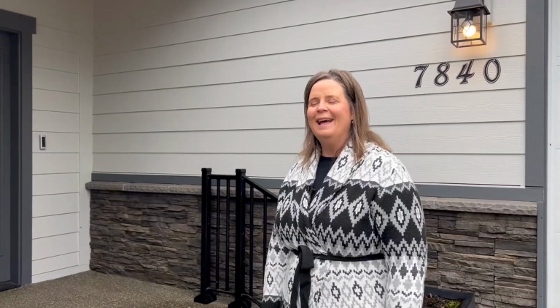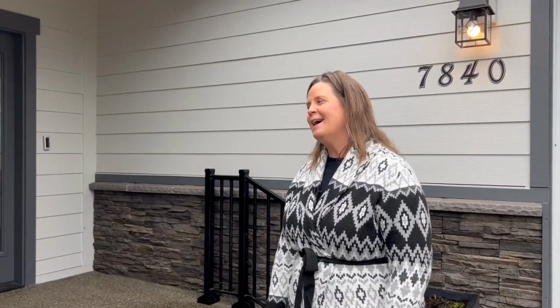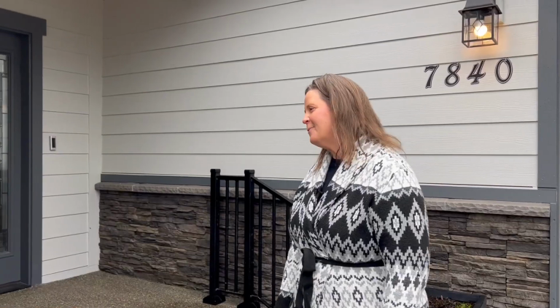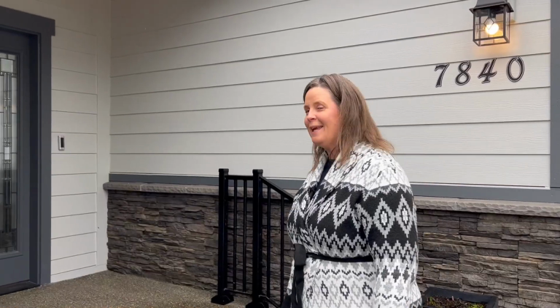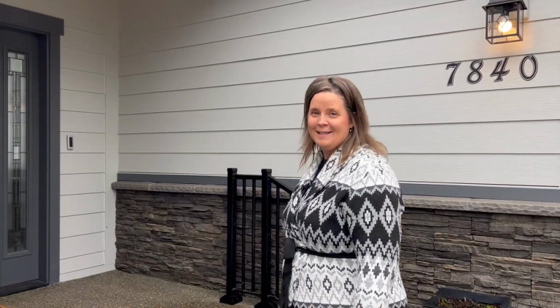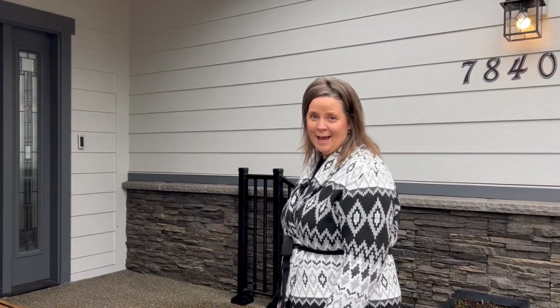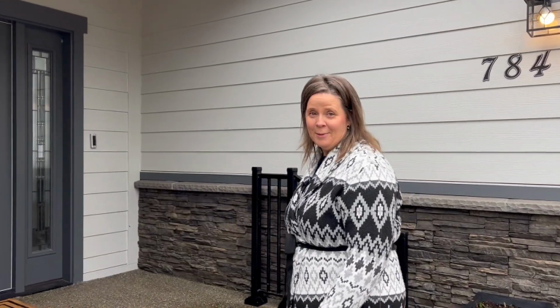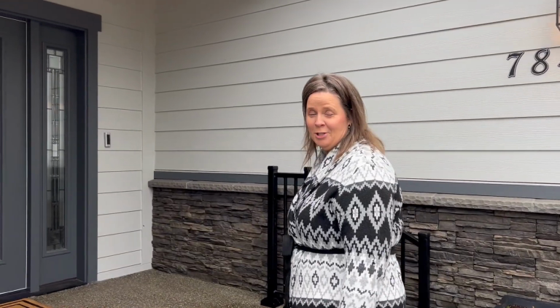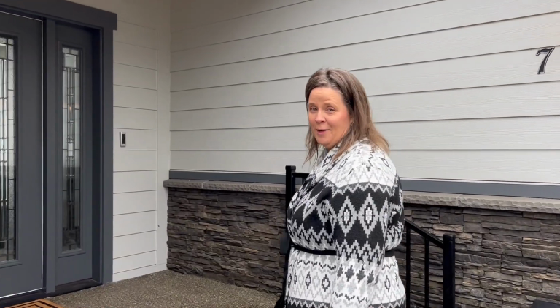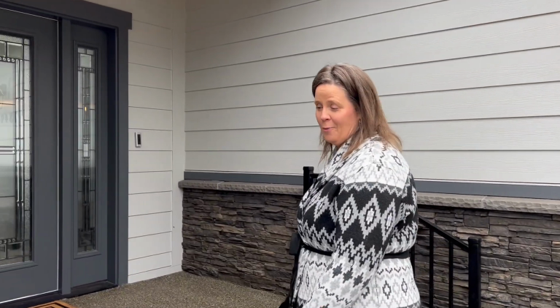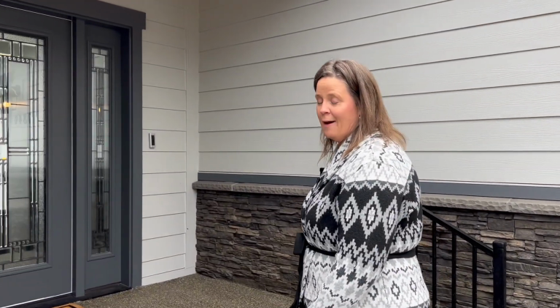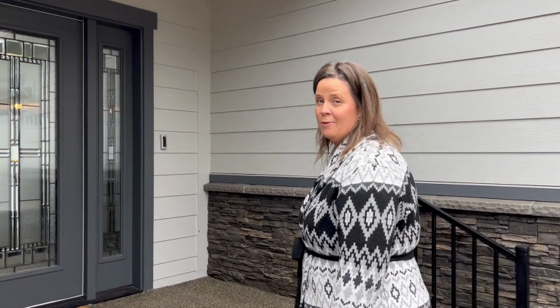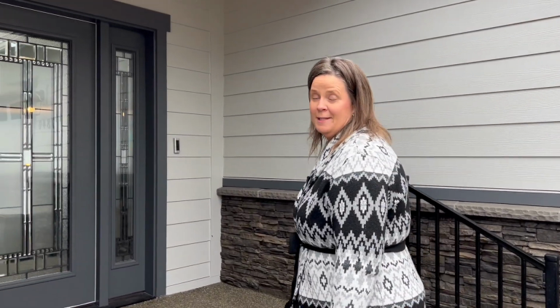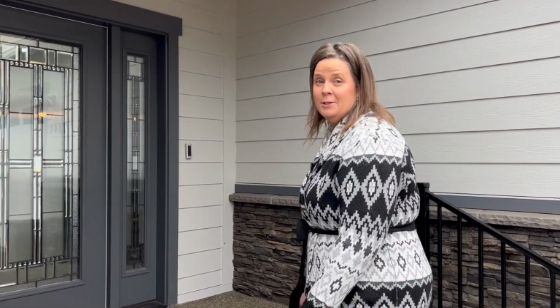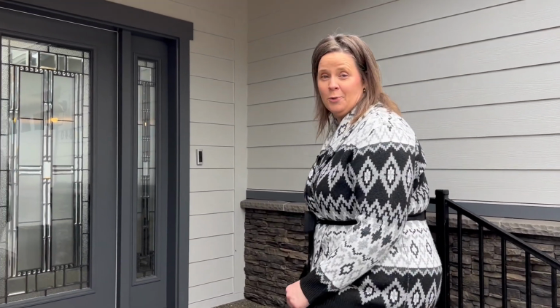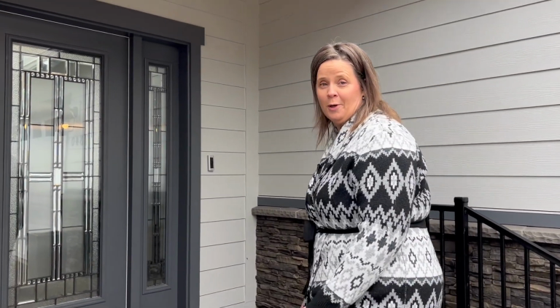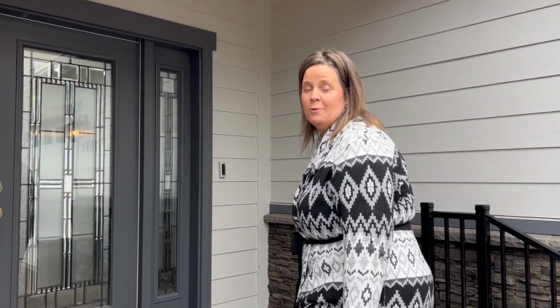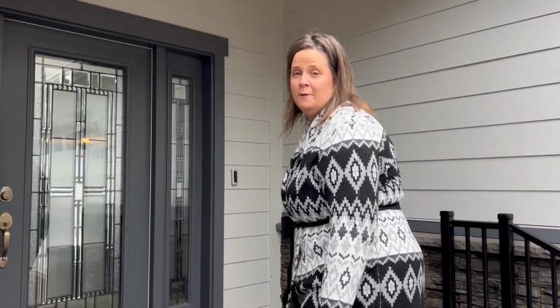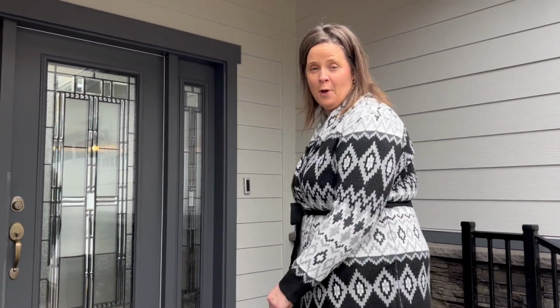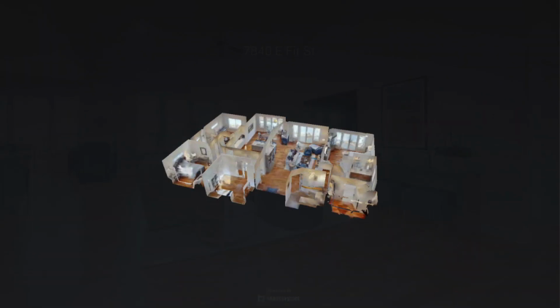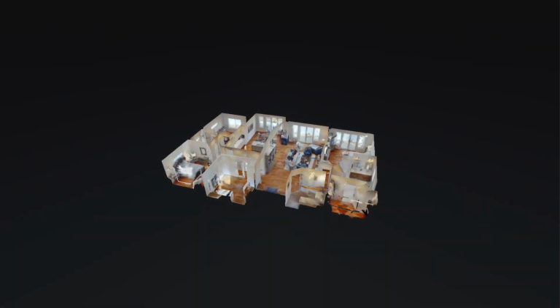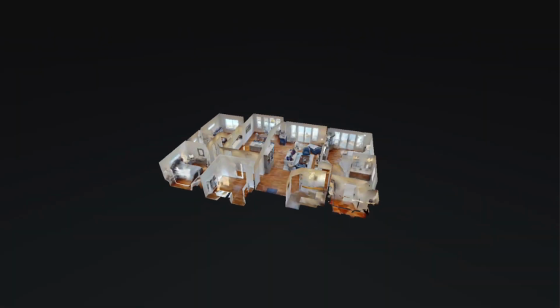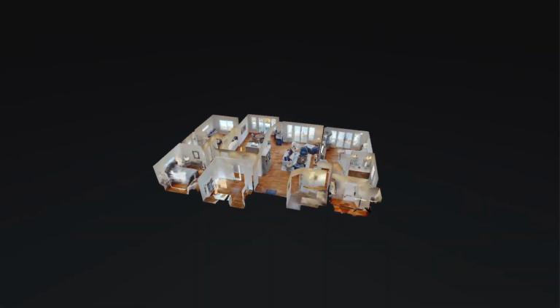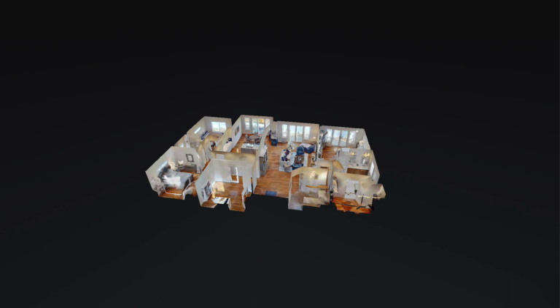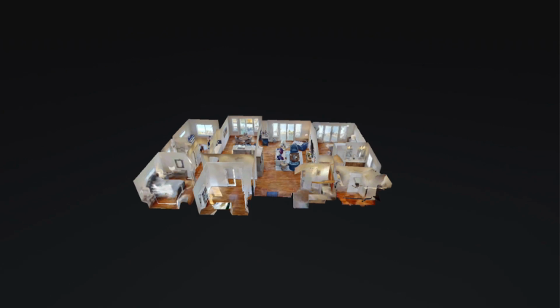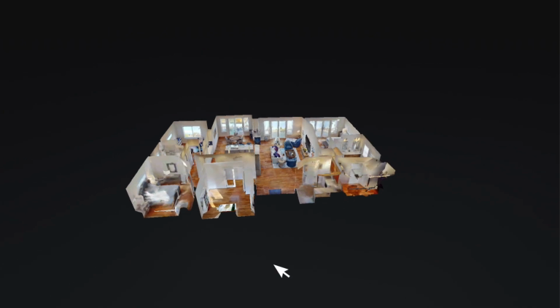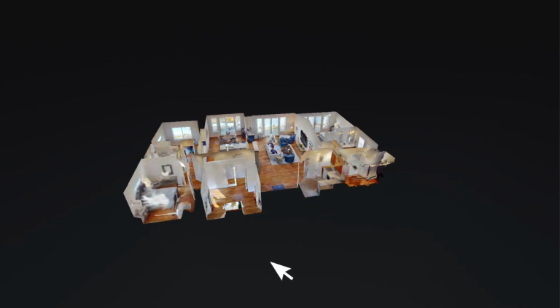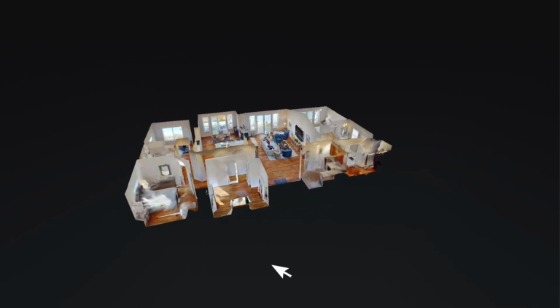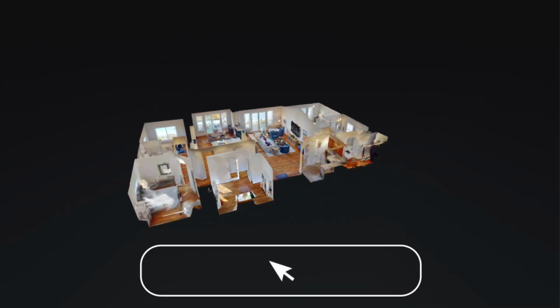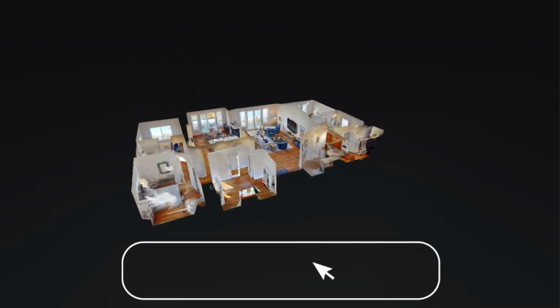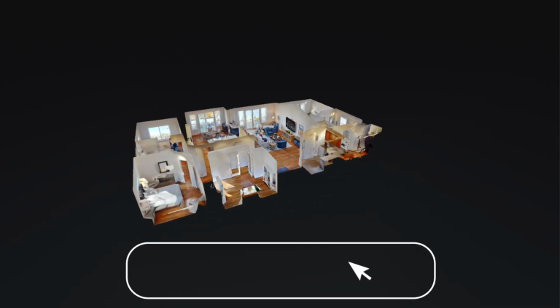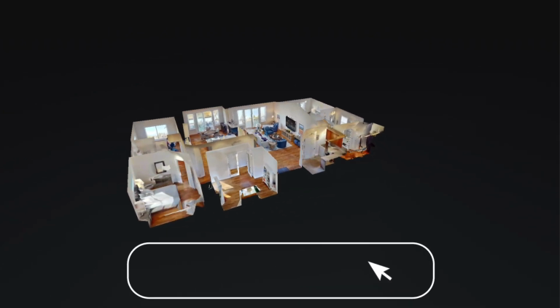As we're walking inside, I want to share with you, we have a 360 tour where you can view the home at your own pace. Just look for the link in the description below.